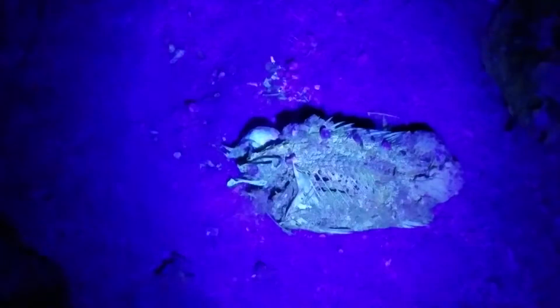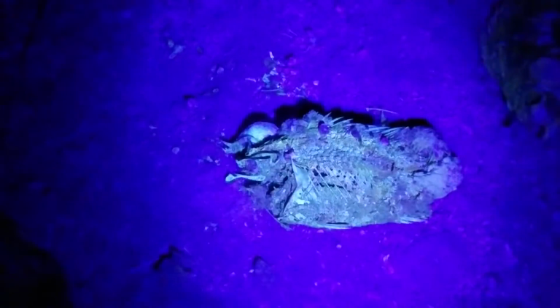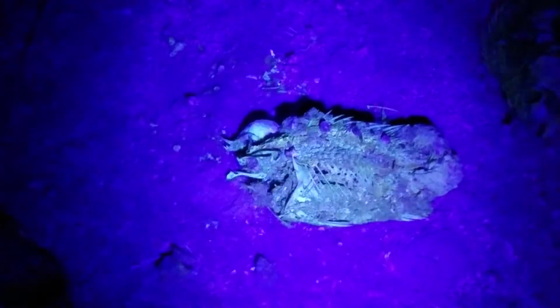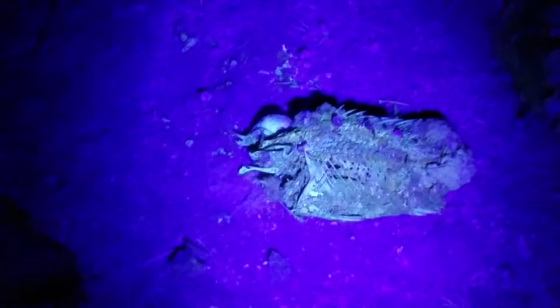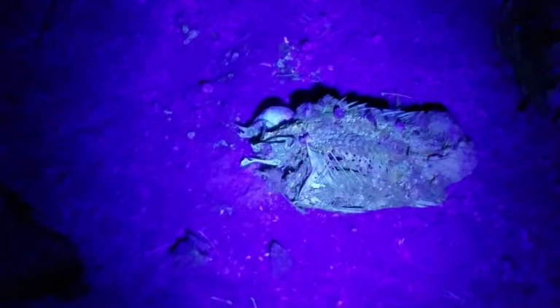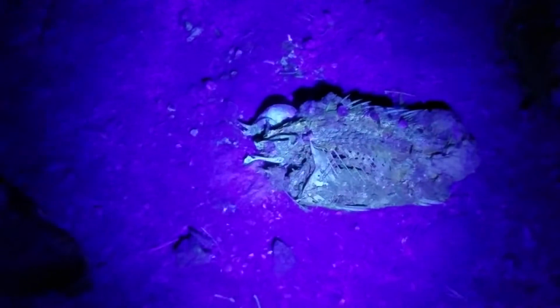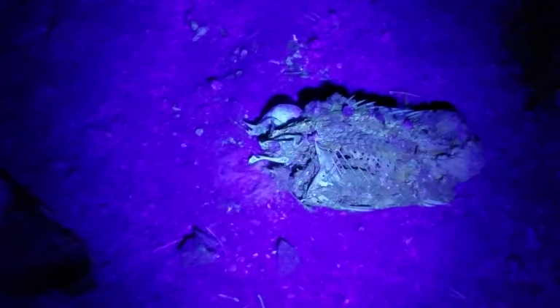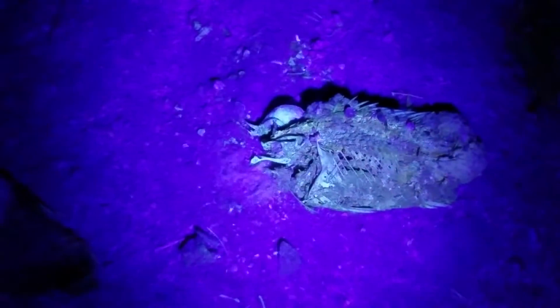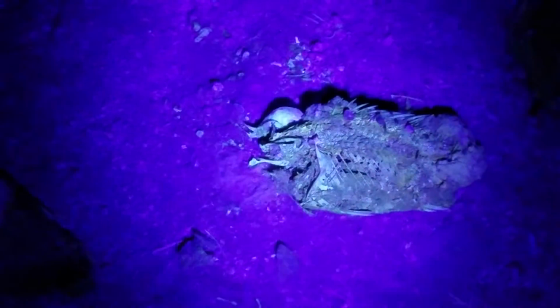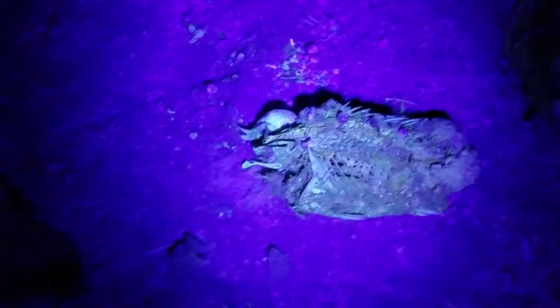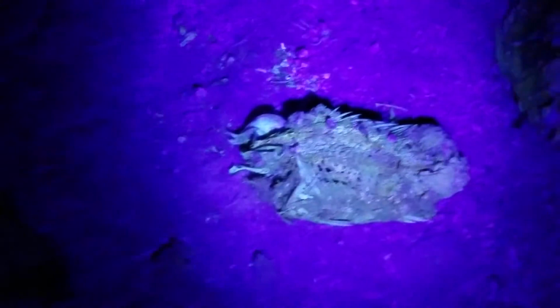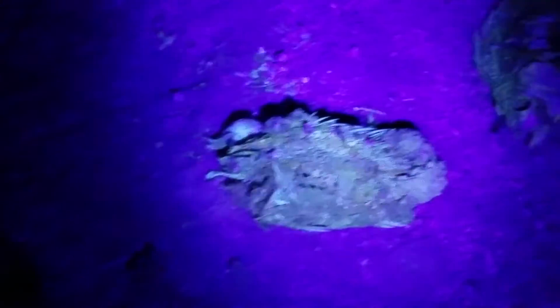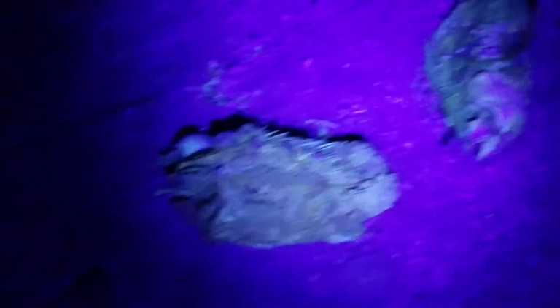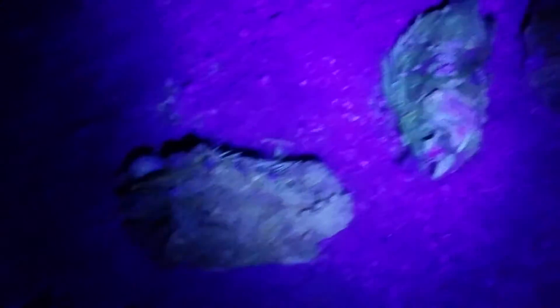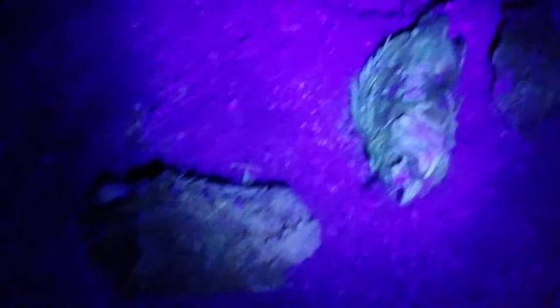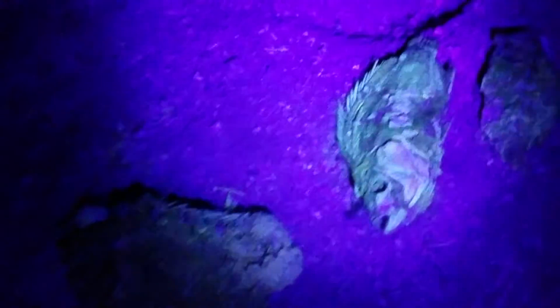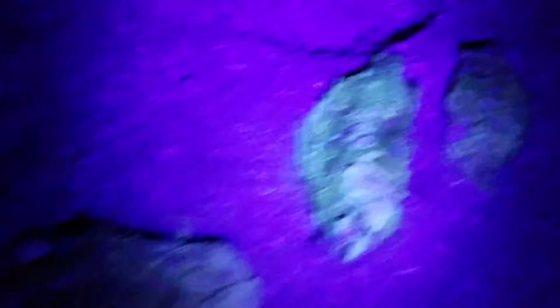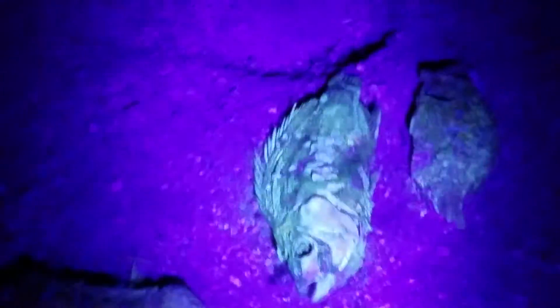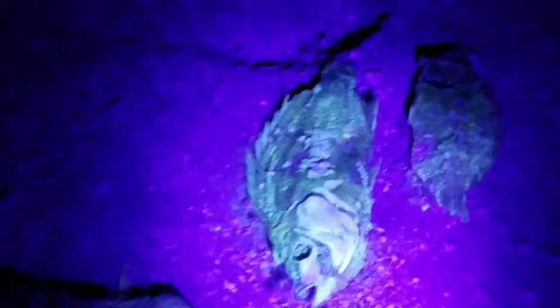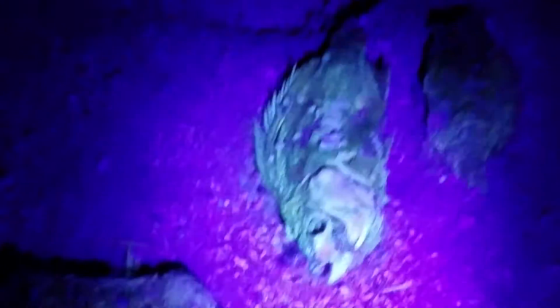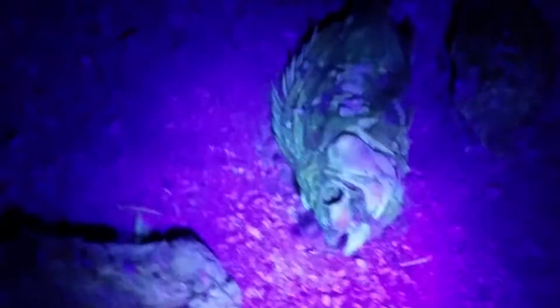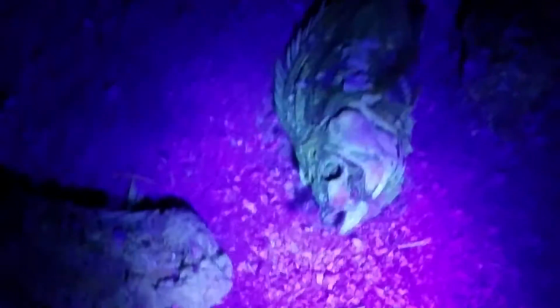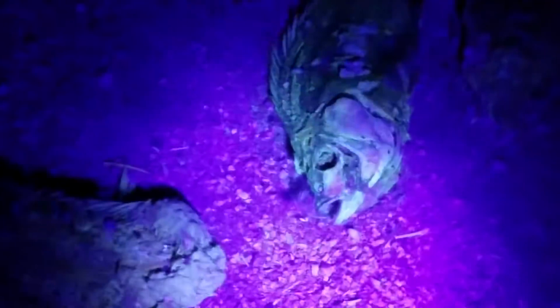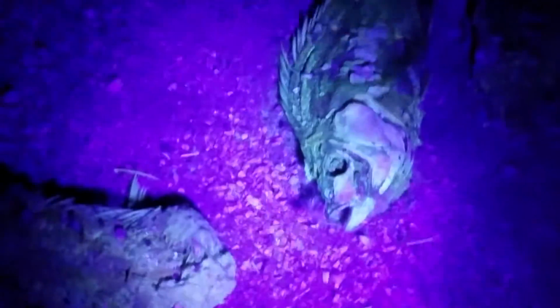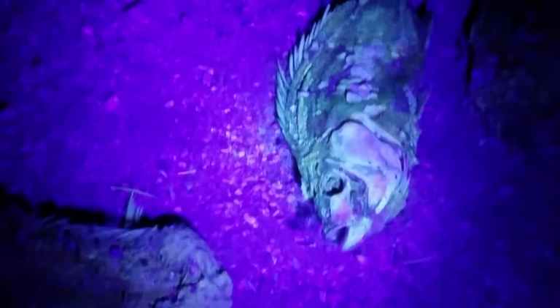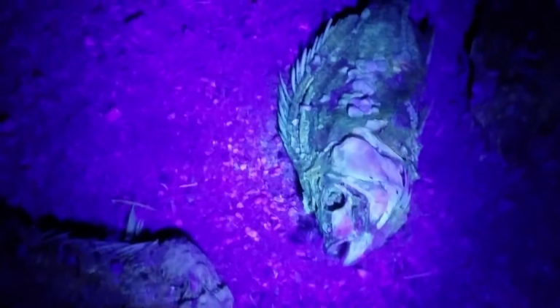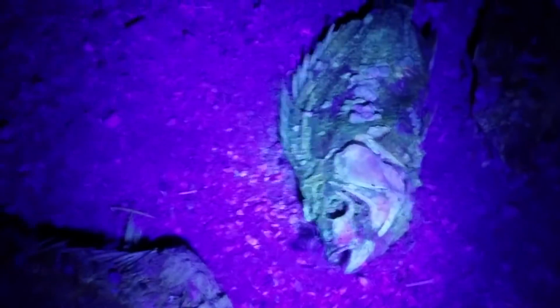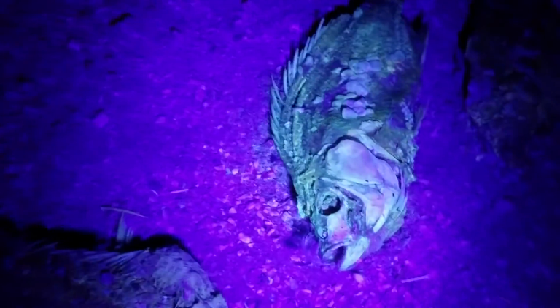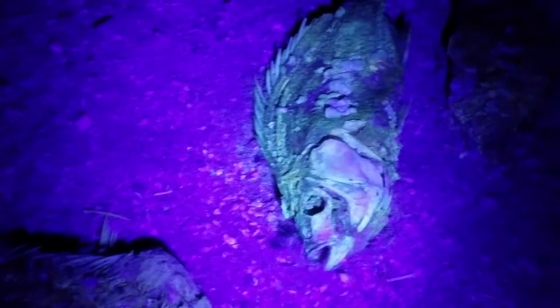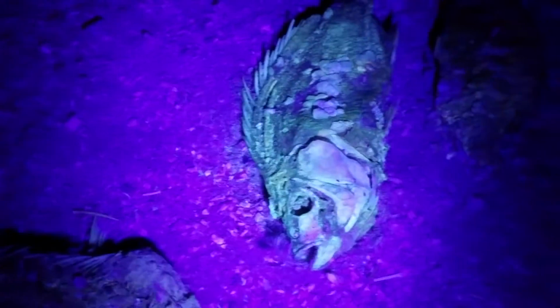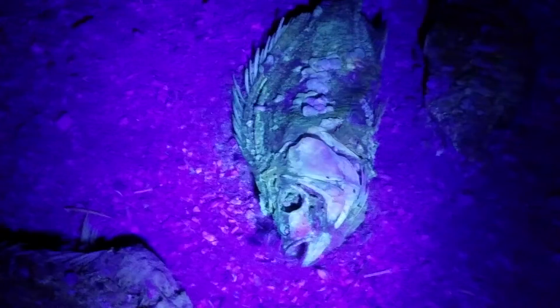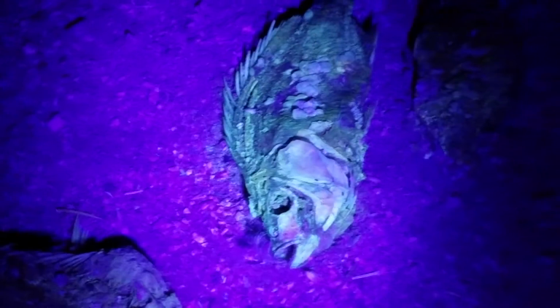All right, here's some dead fish — tilapia. It's the species.